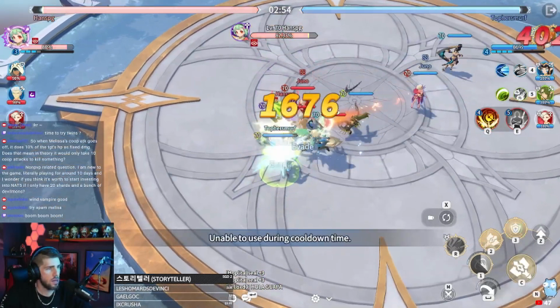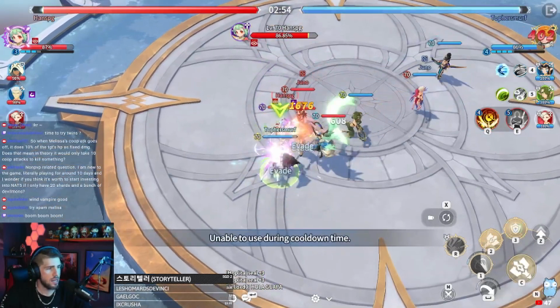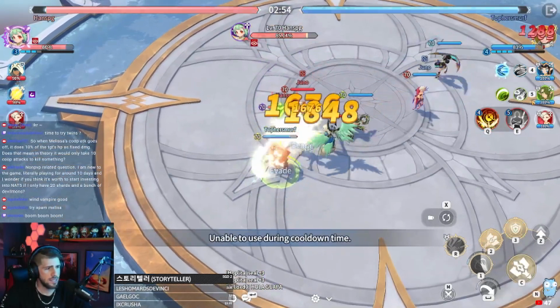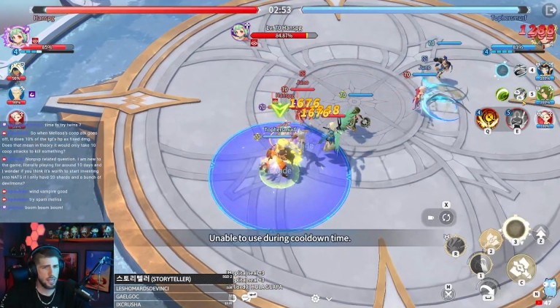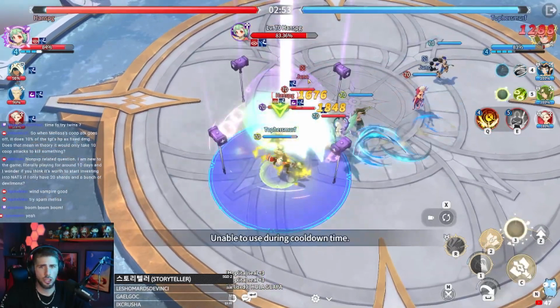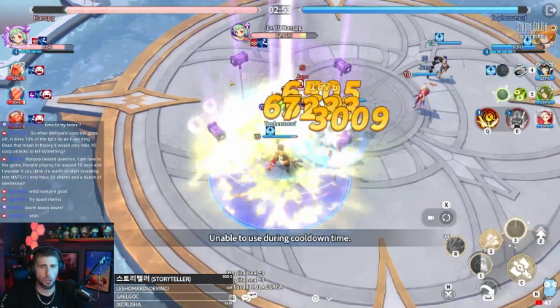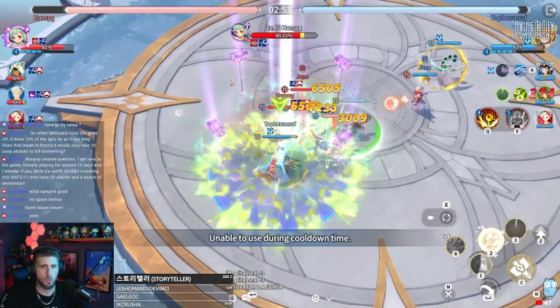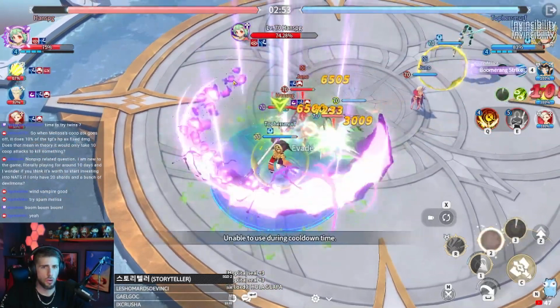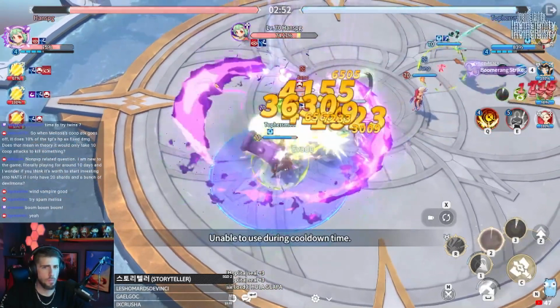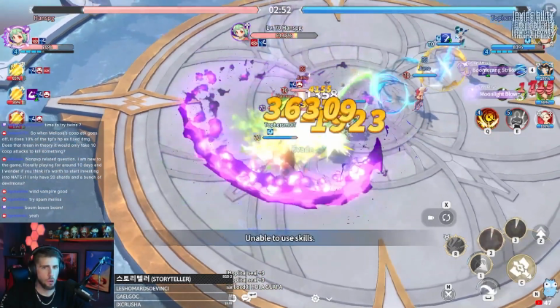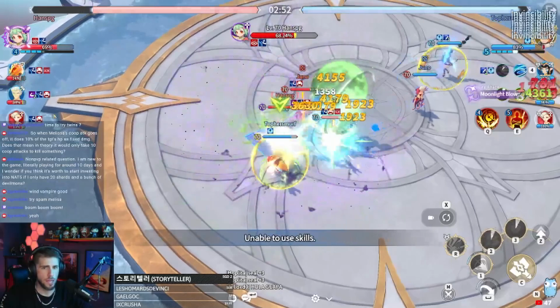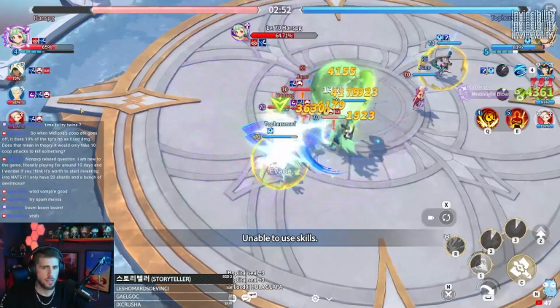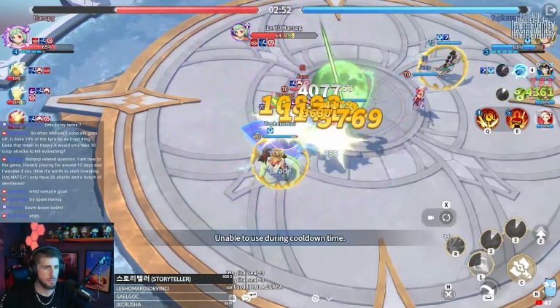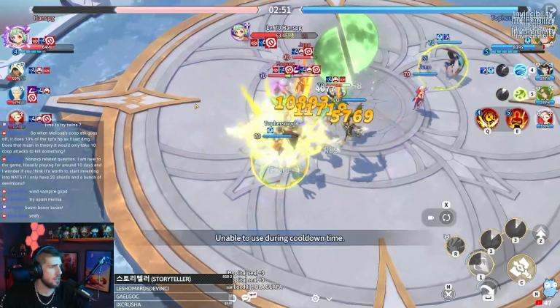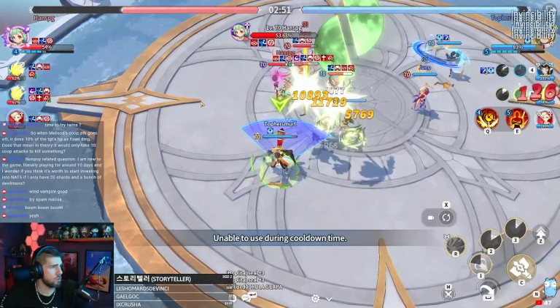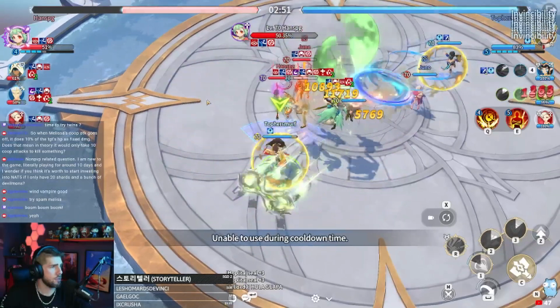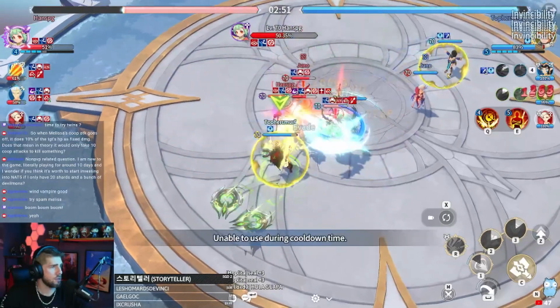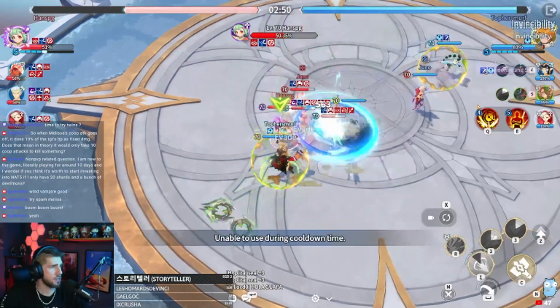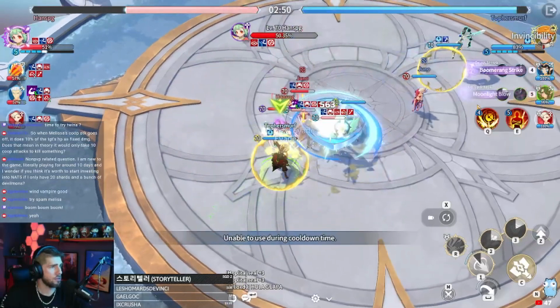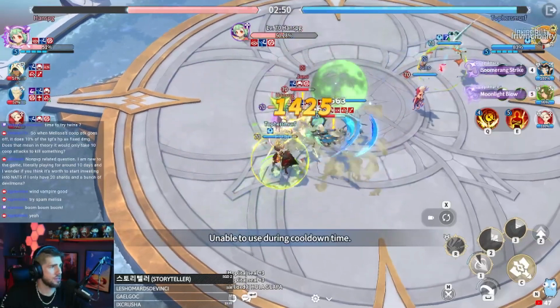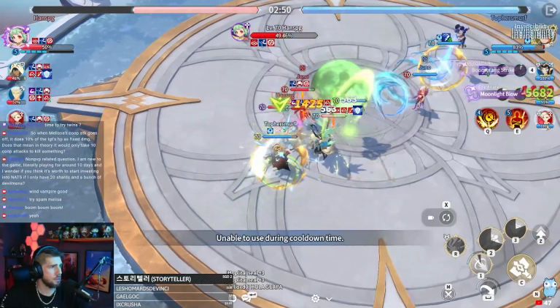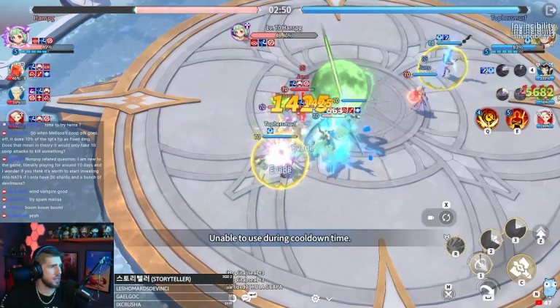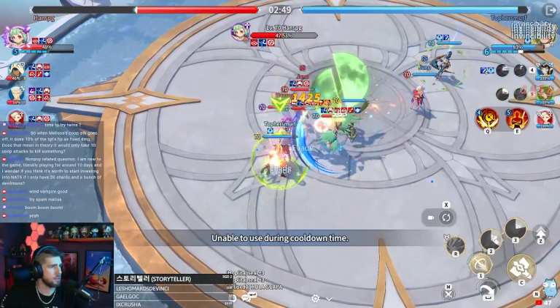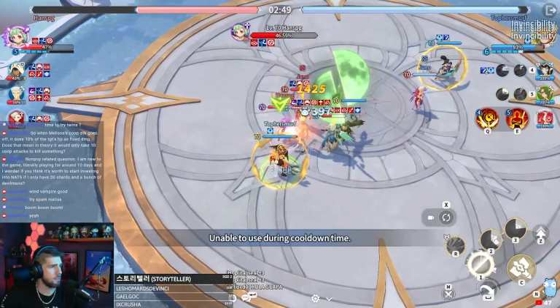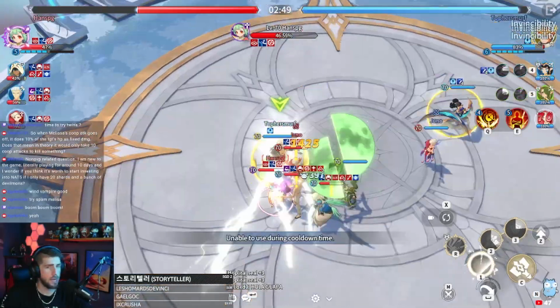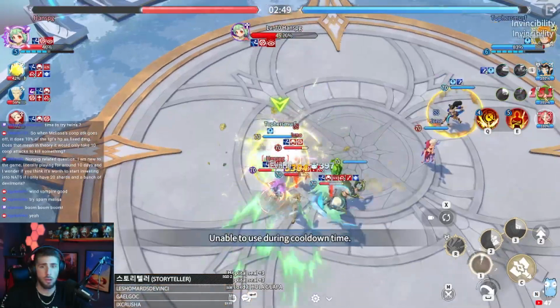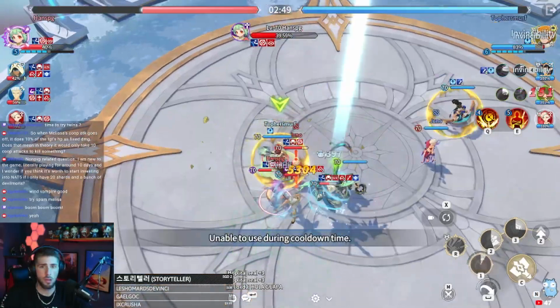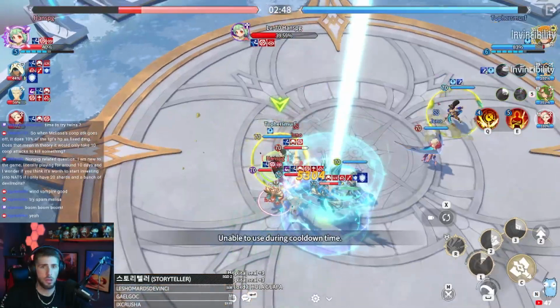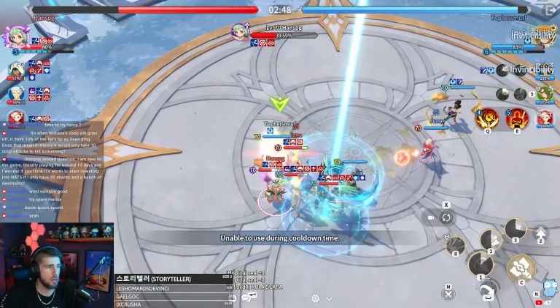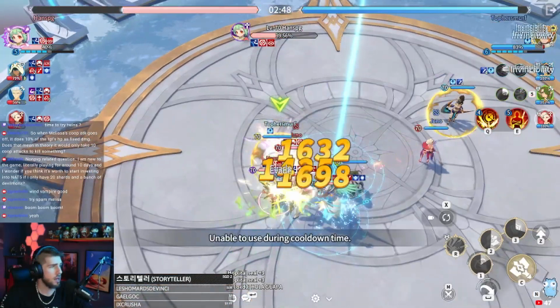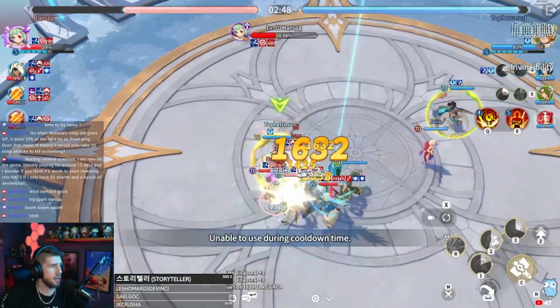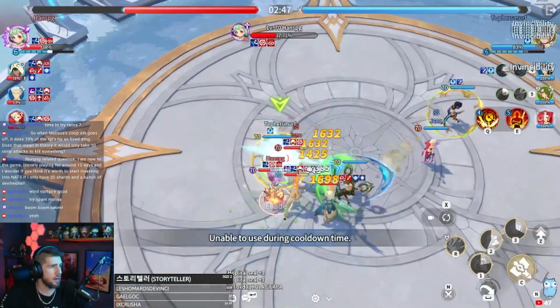I'd like to stay on Juno for a moment and let them kind of use some of their skills, see how much damage they put out, and then switch over once we feel a little more comfortable.